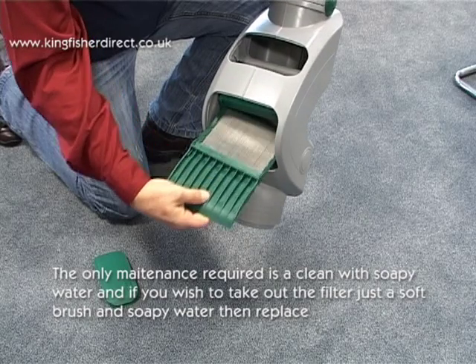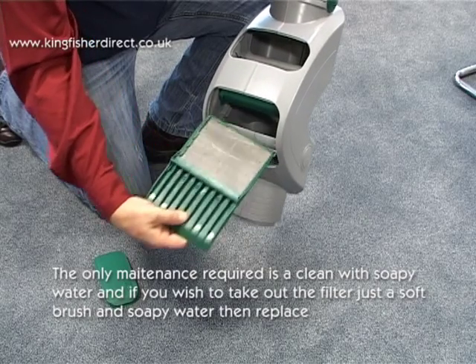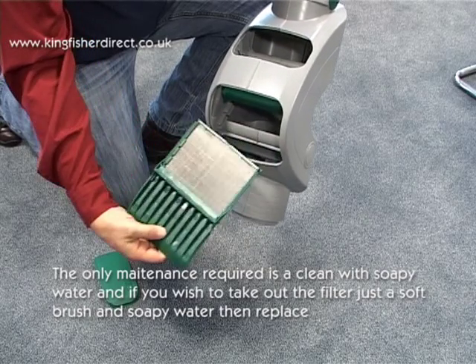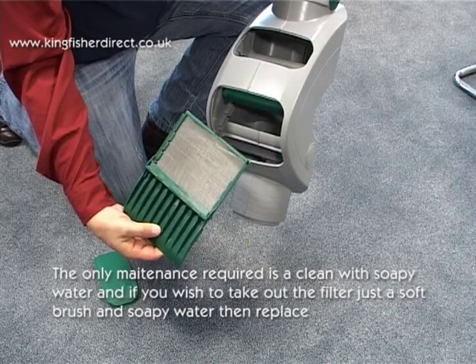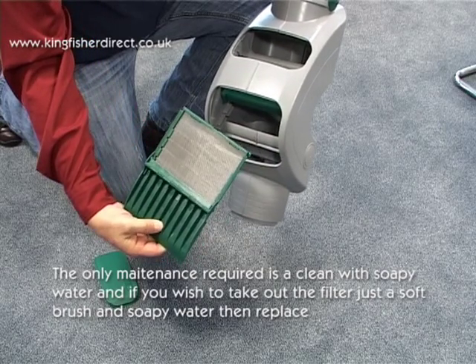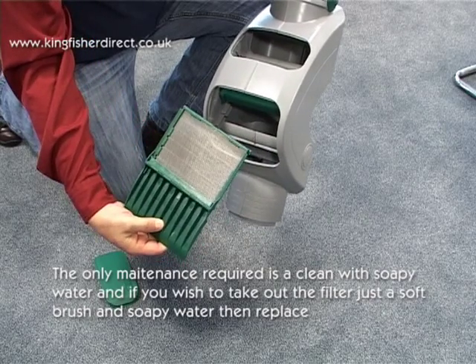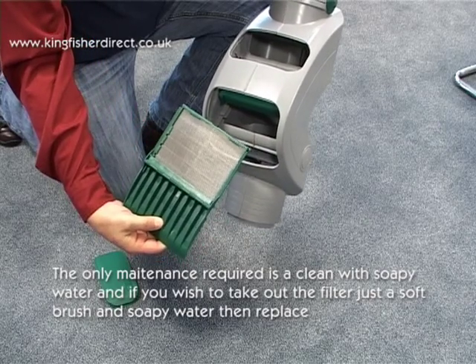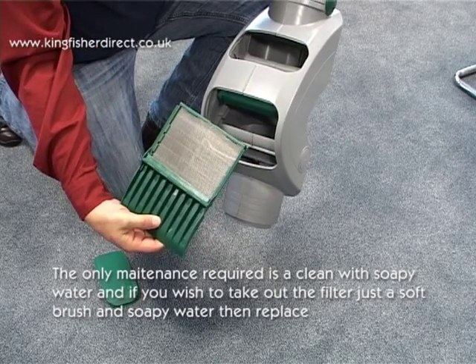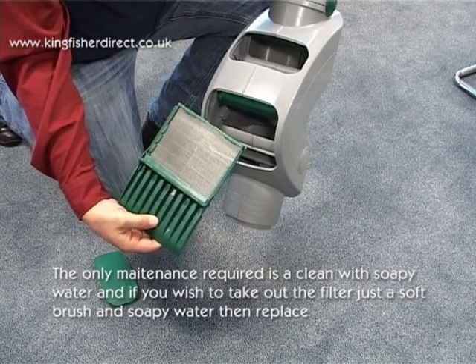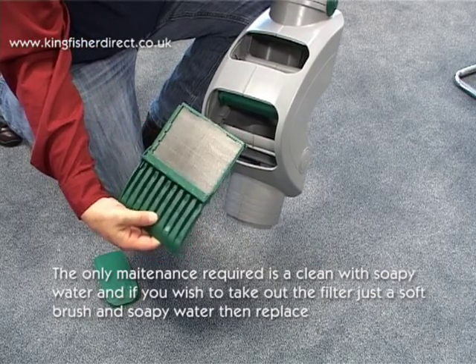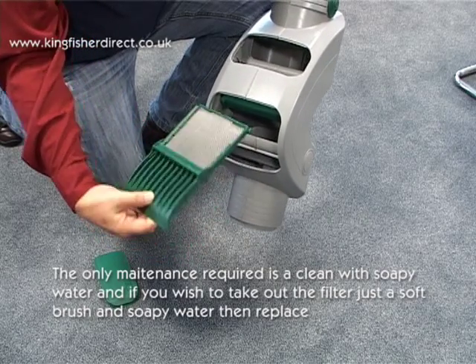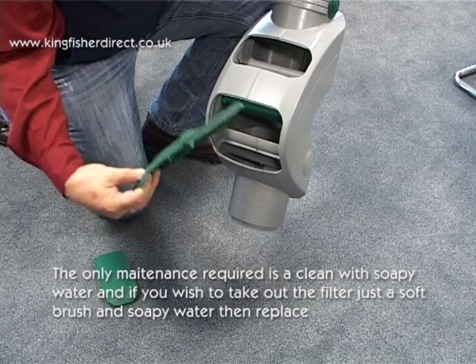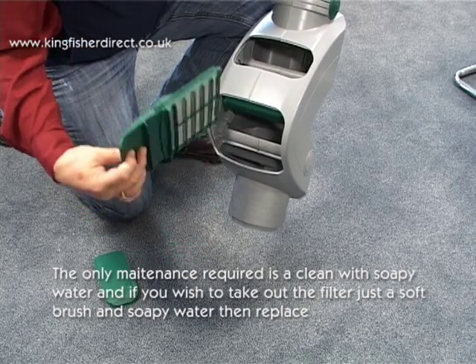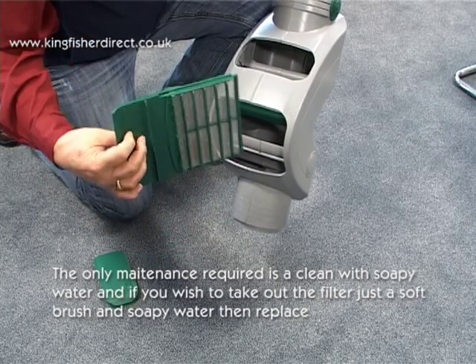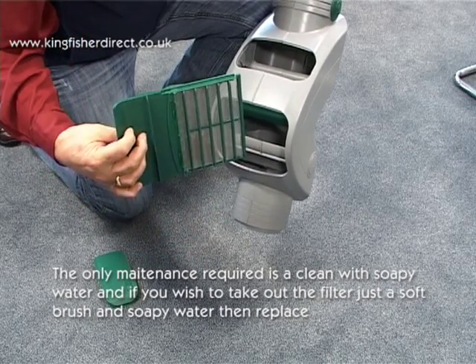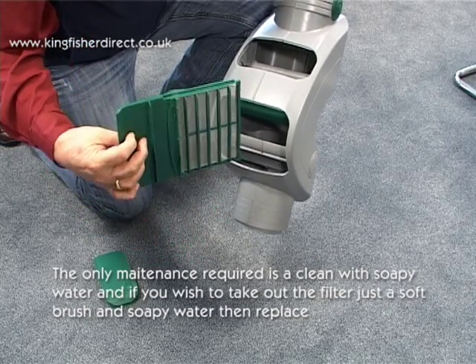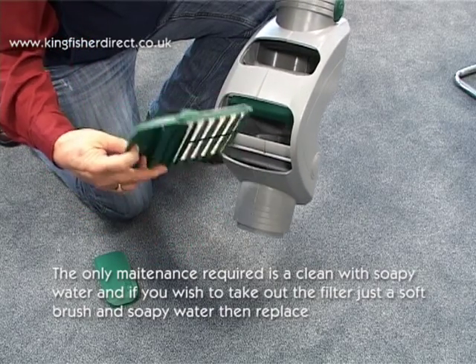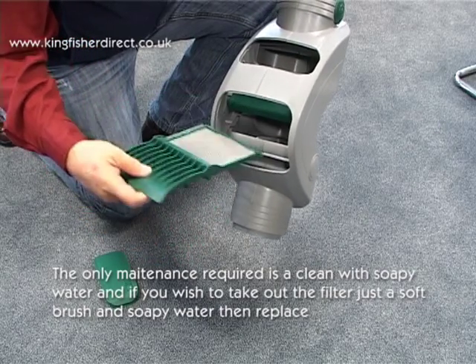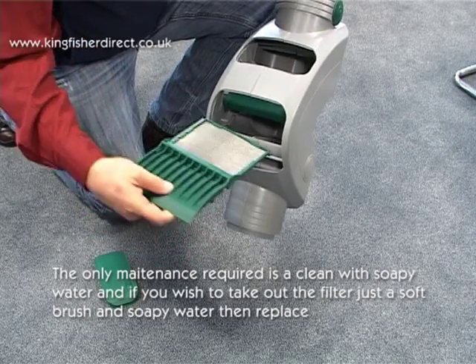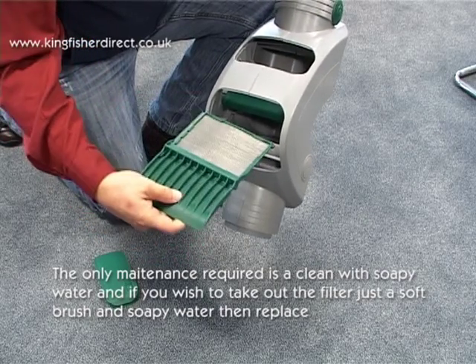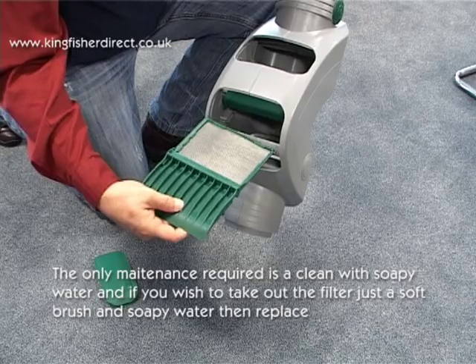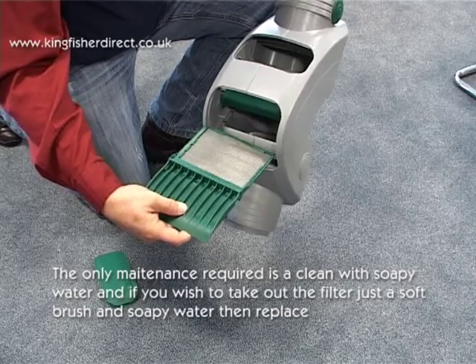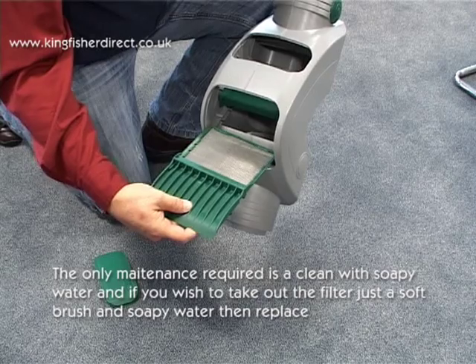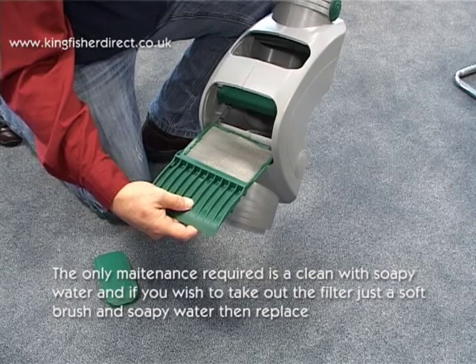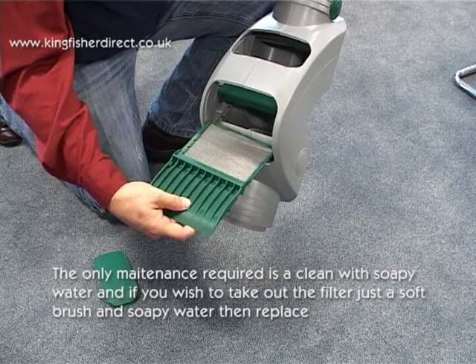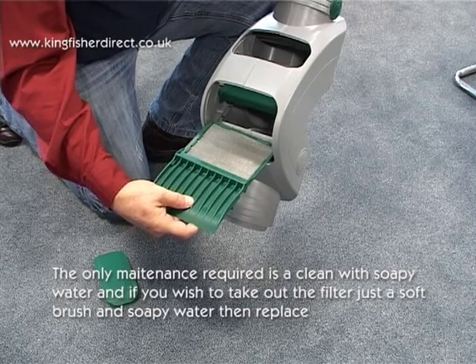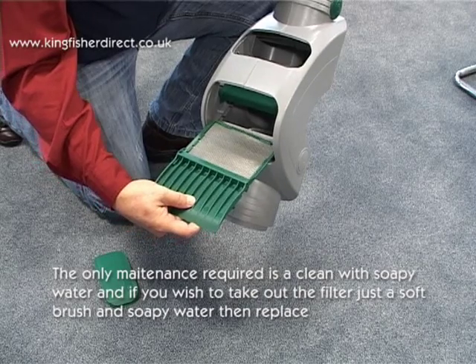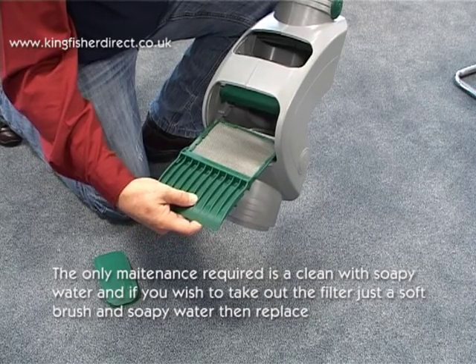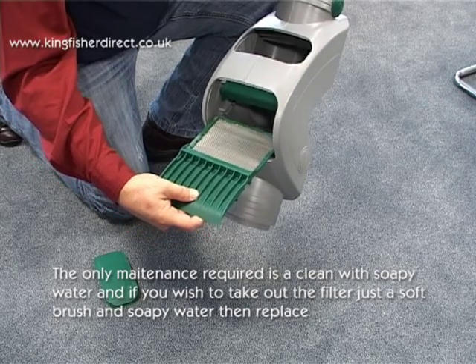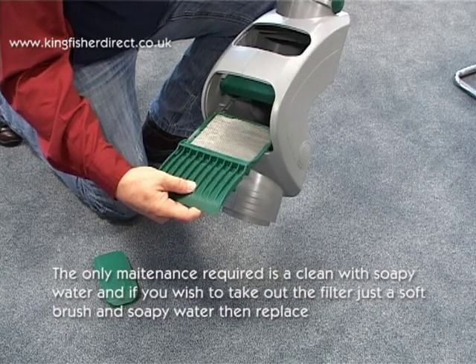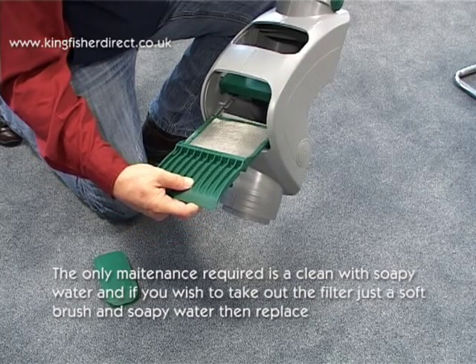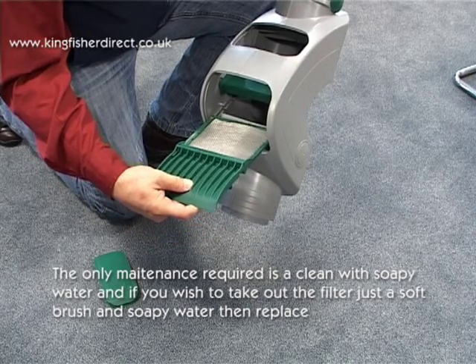The only maintenance required is a clean with soapy water, and if you wish to take out the filter, just use a soft brush and soapy water, then replace.